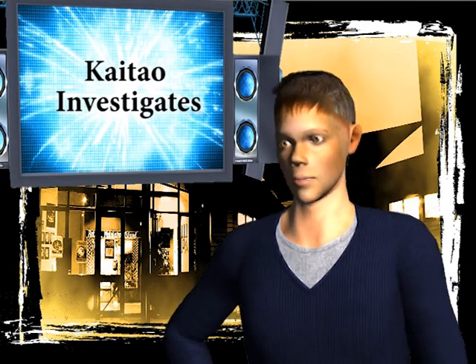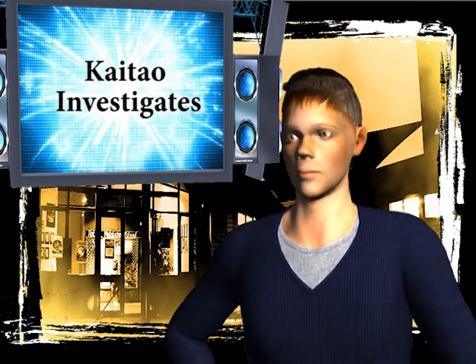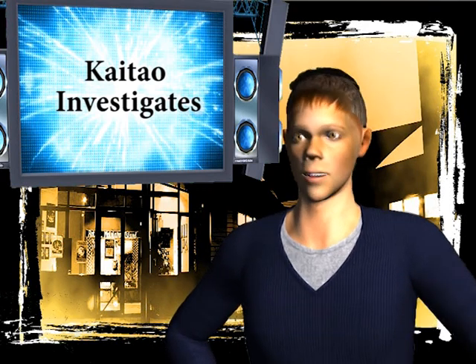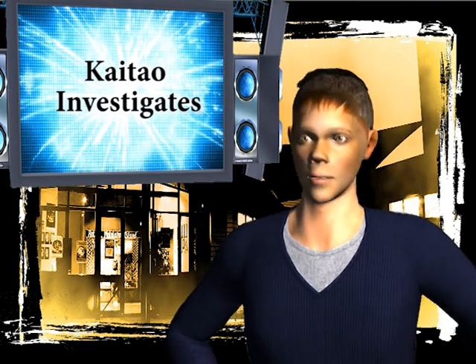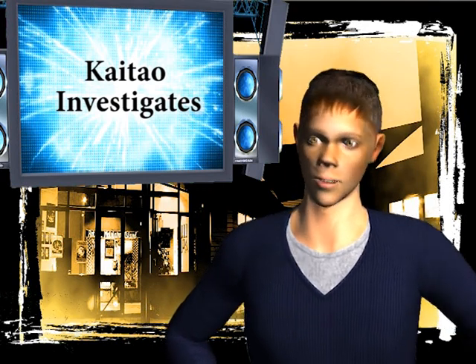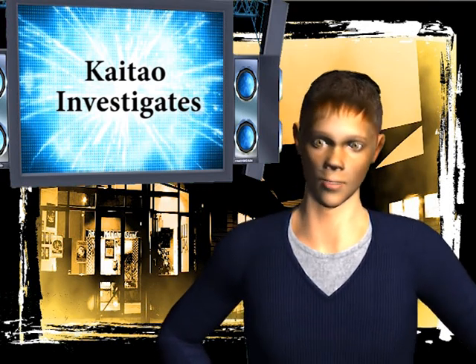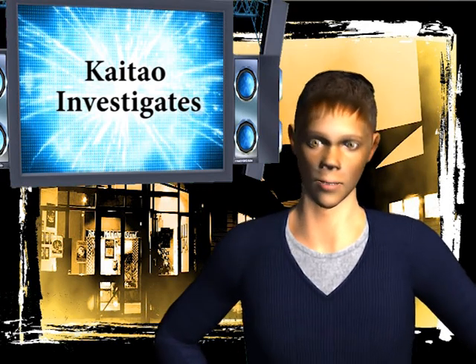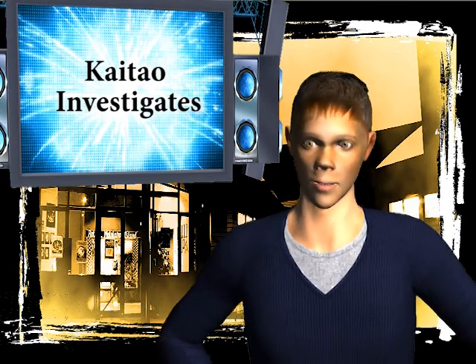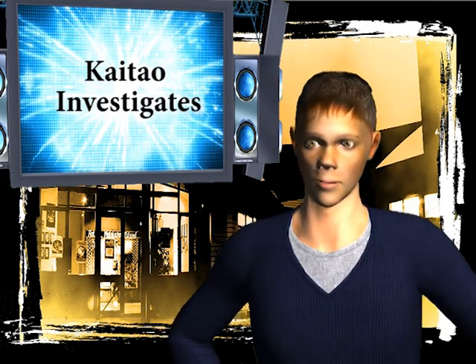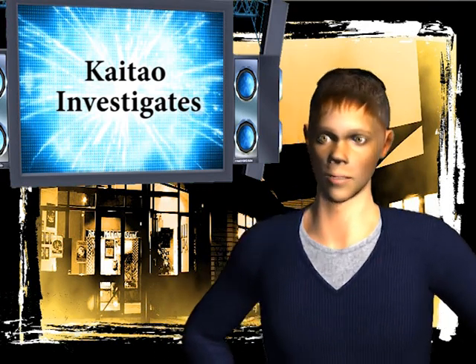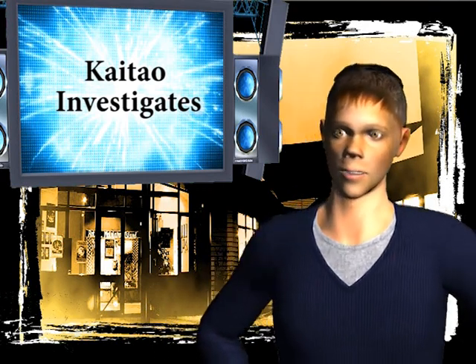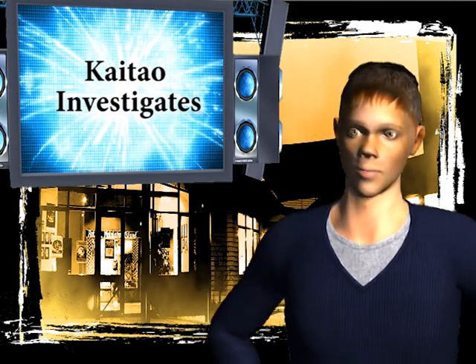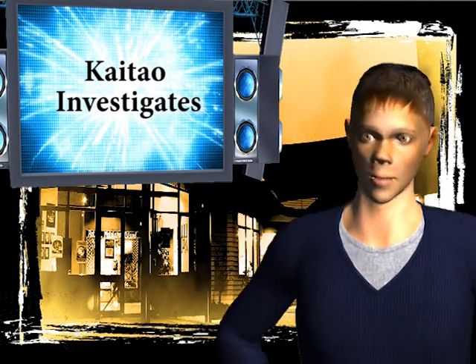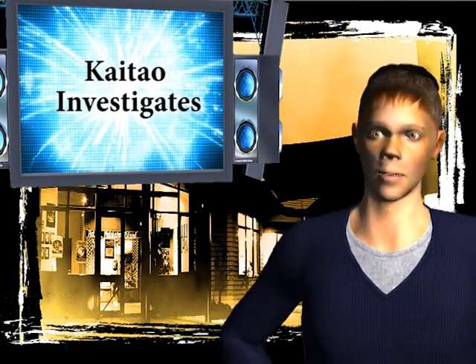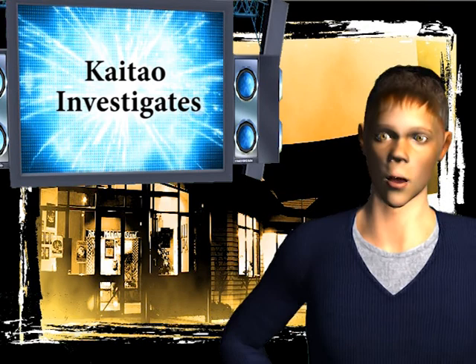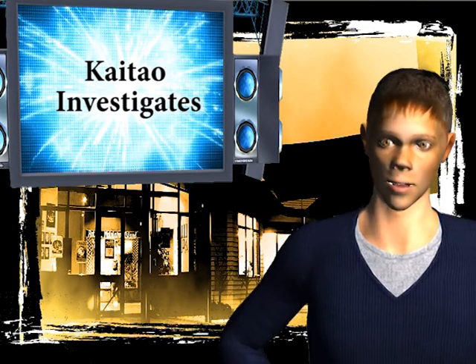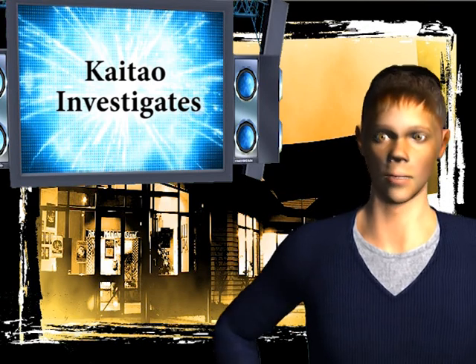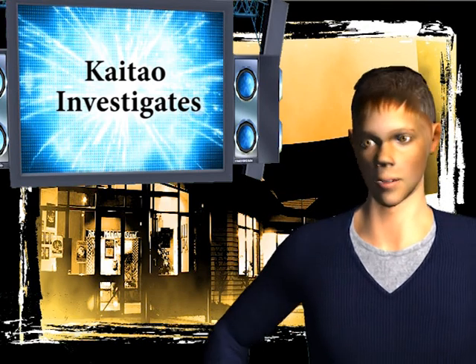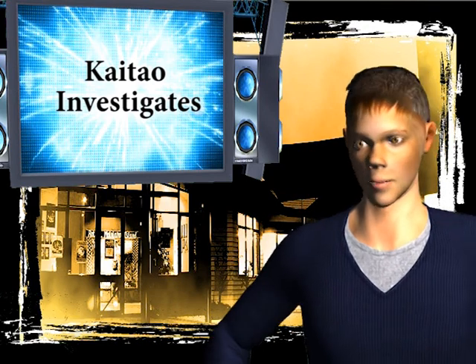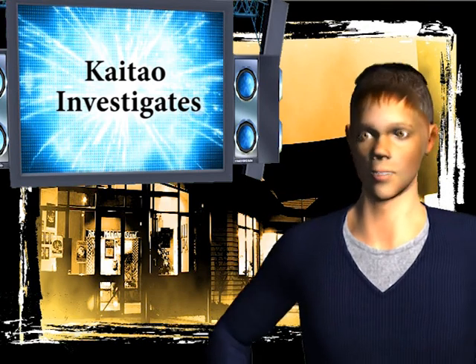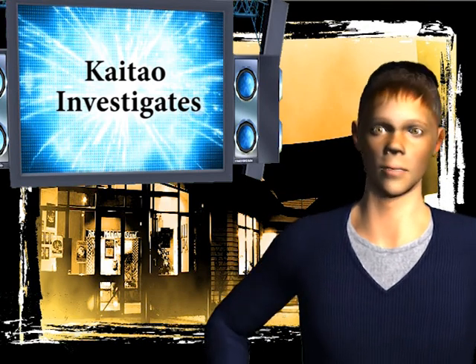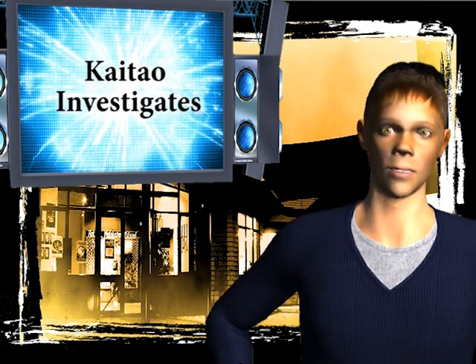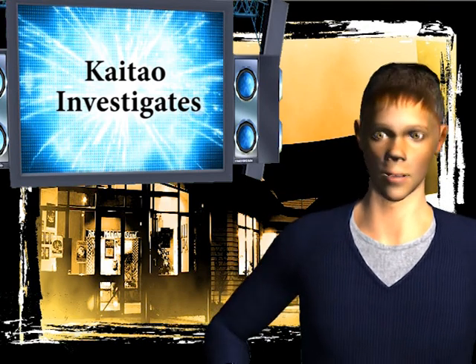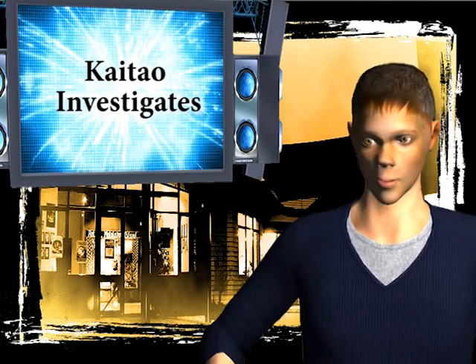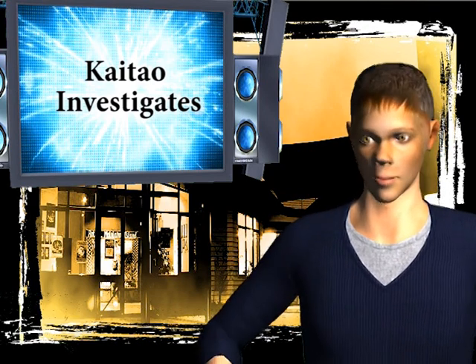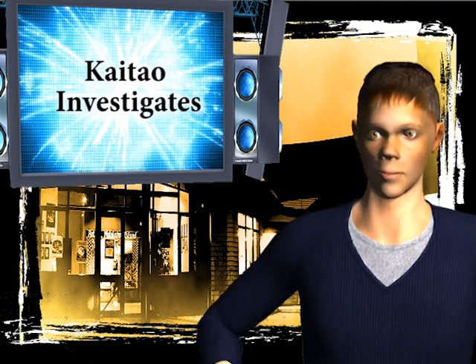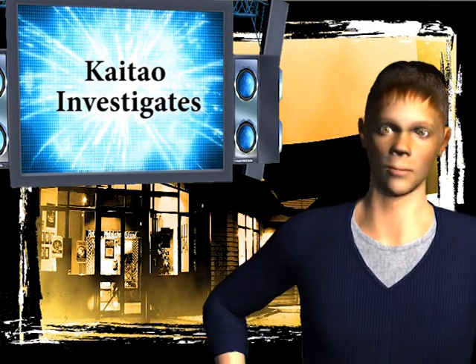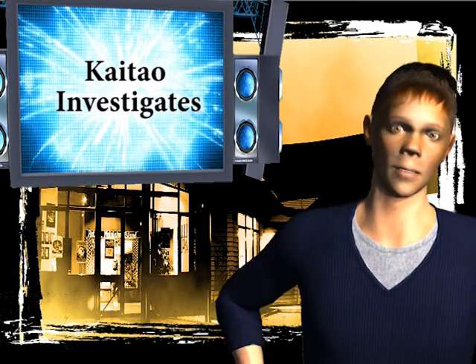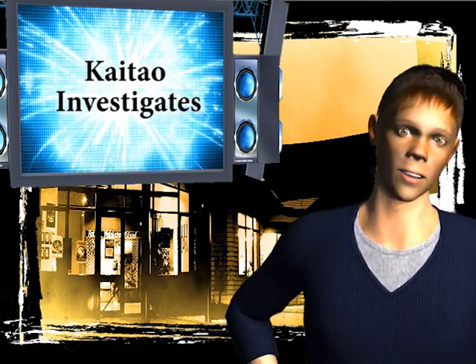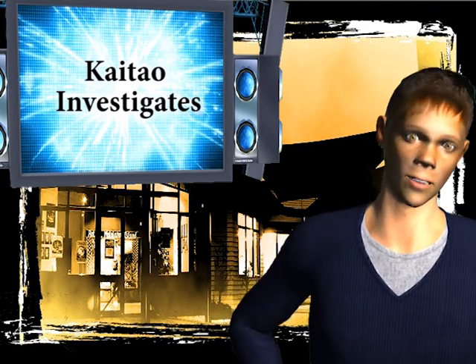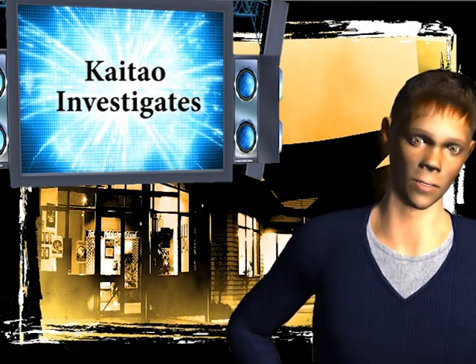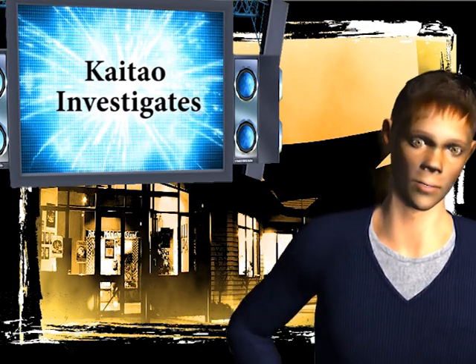Thanks for watching Kaita Investigates. Keep recycling and keeping New Zealand green. See you next week.